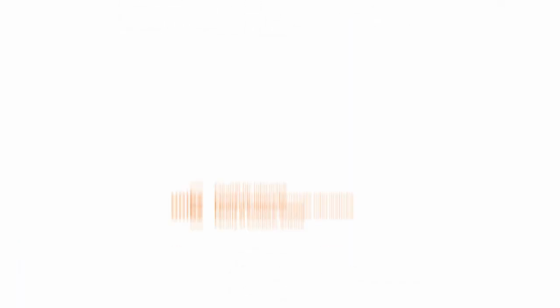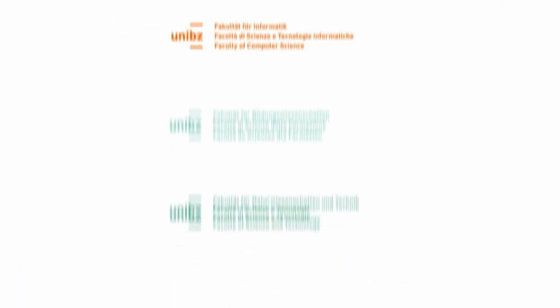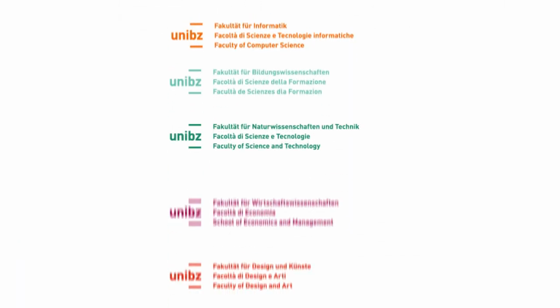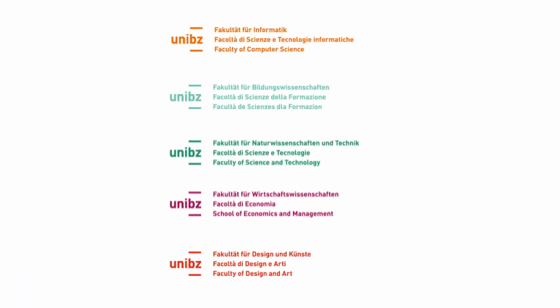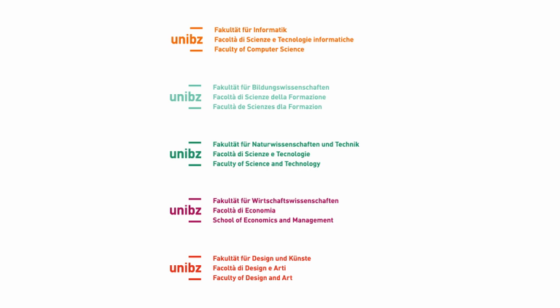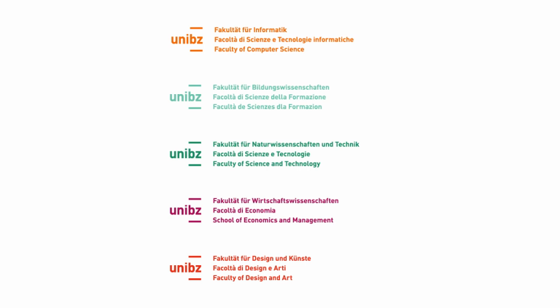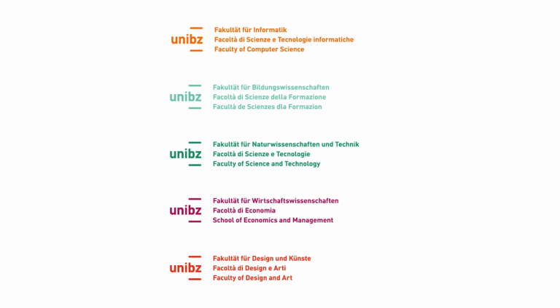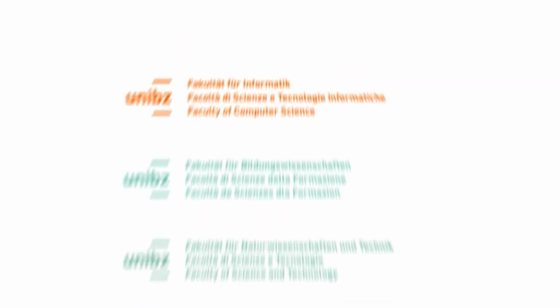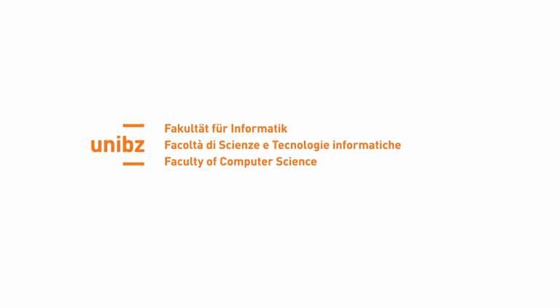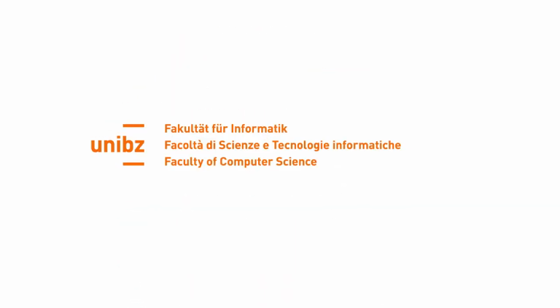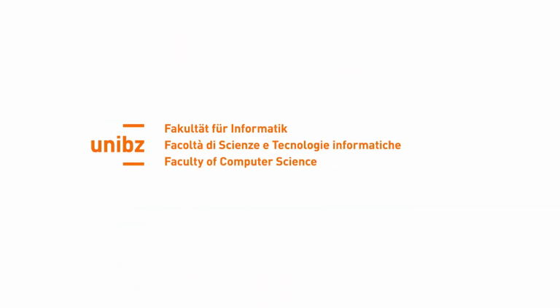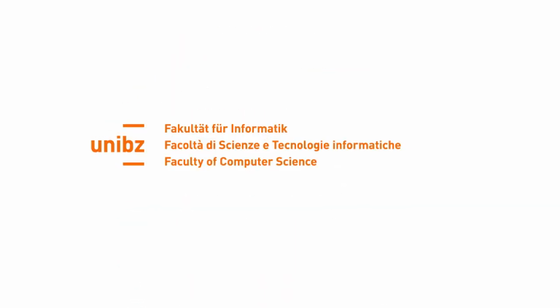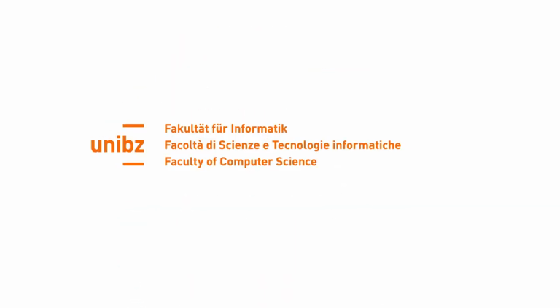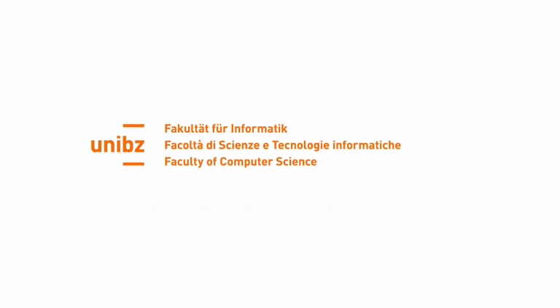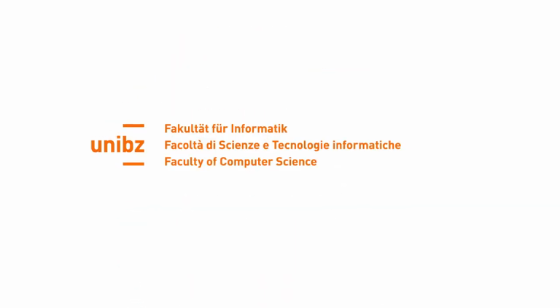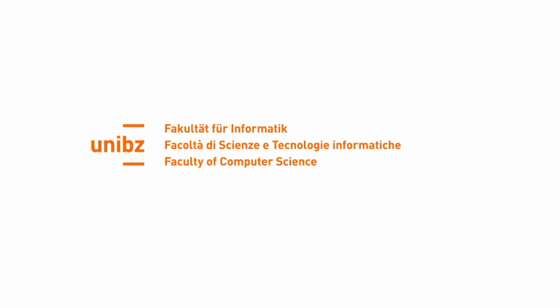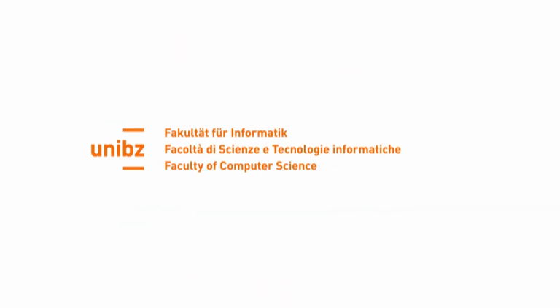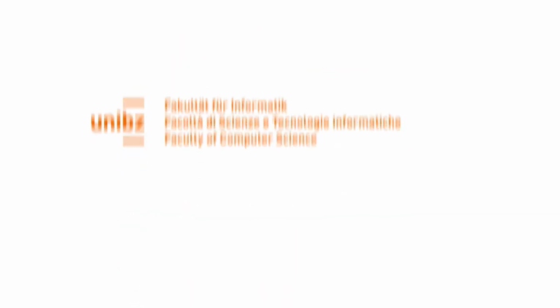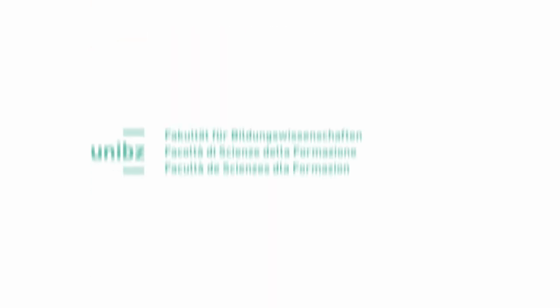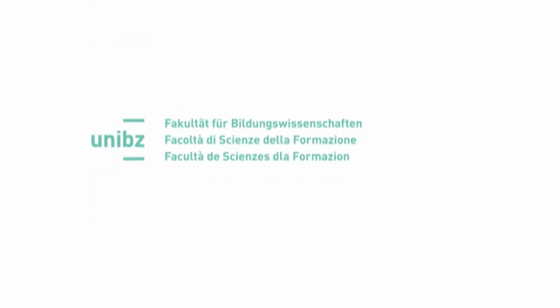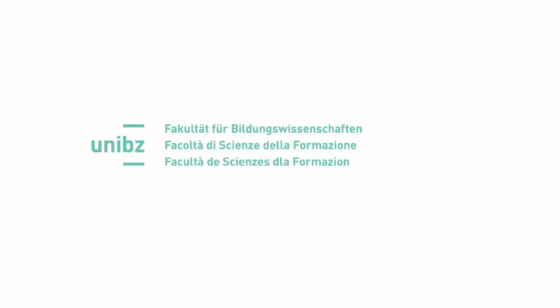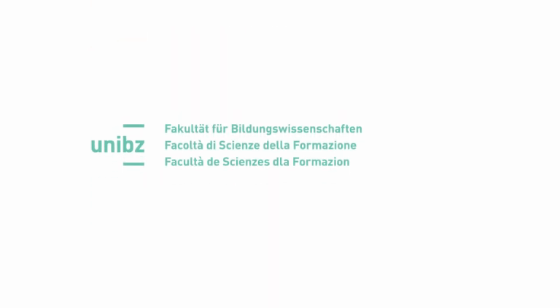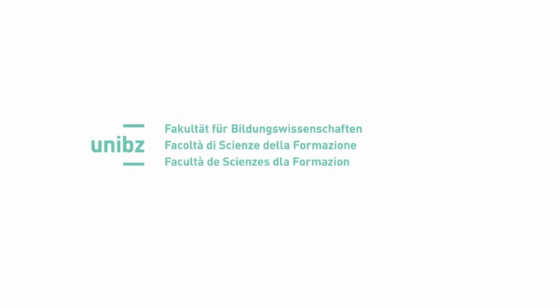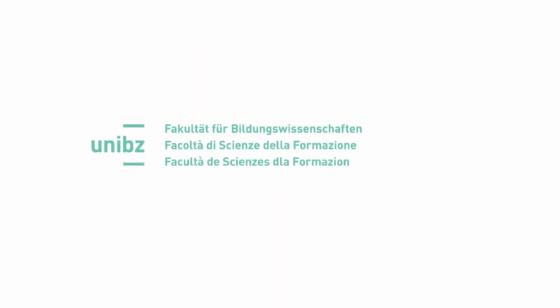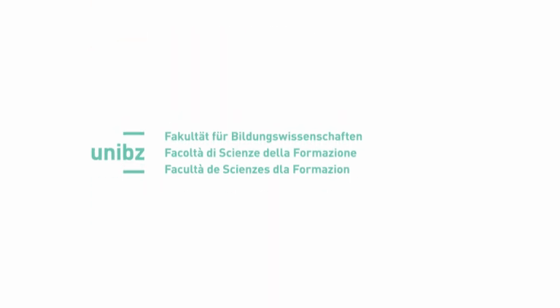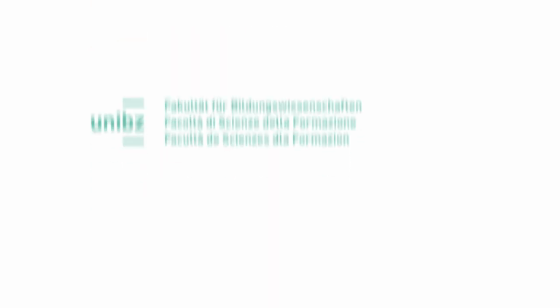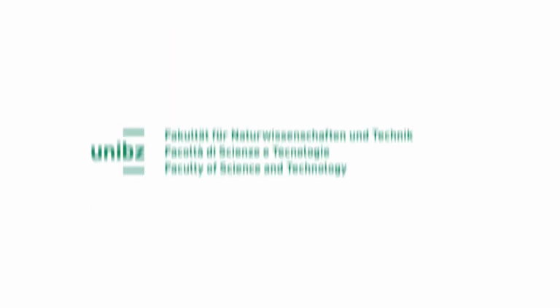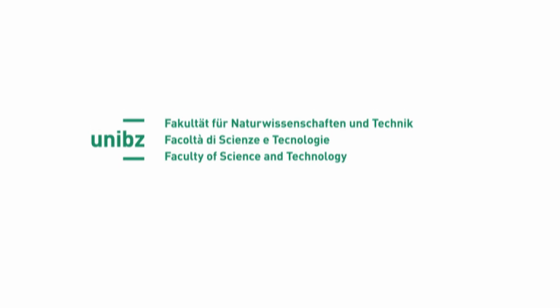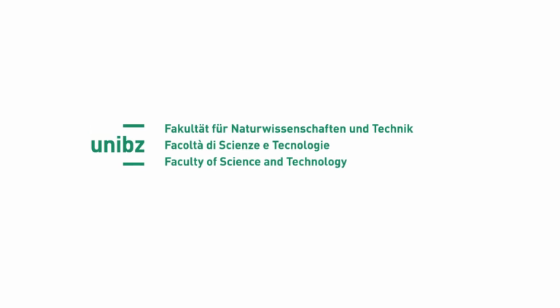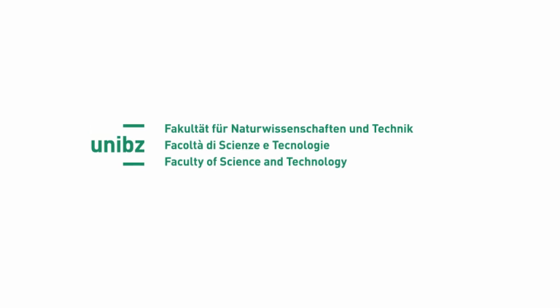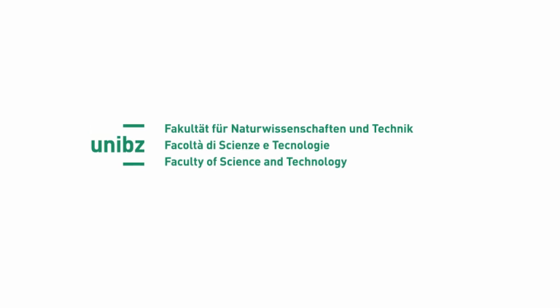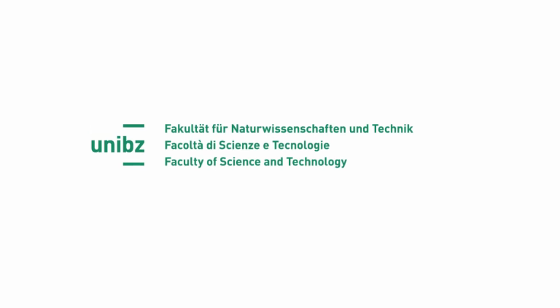The colour palette has changed too. Now the colours are more intense and lively, to give a younger, dynamic appearance.